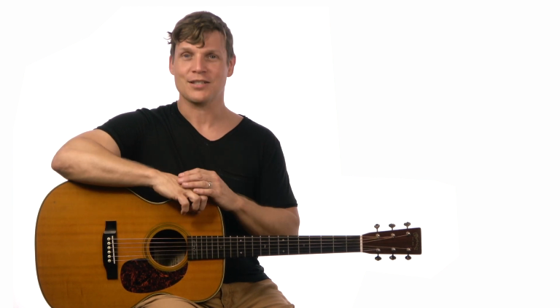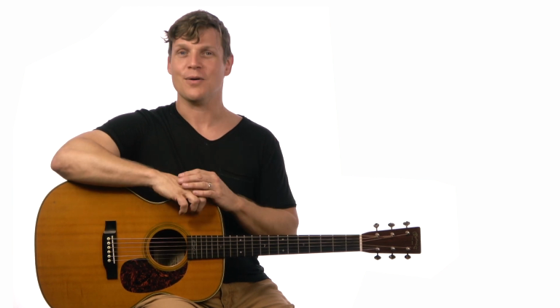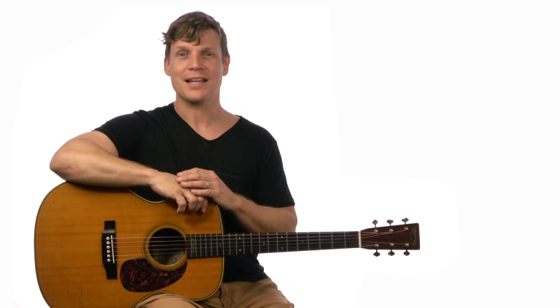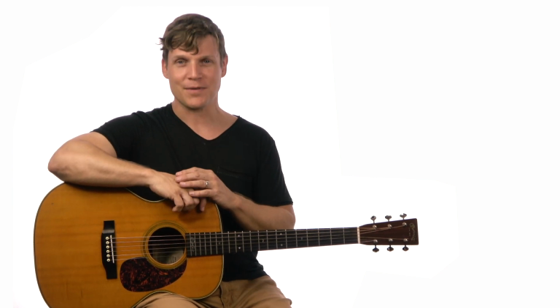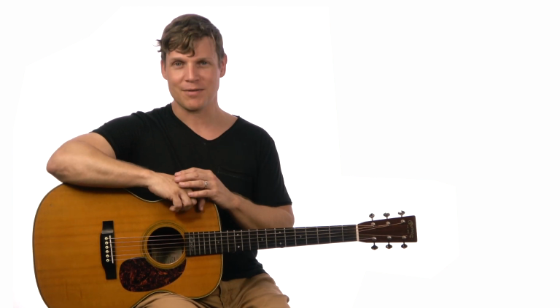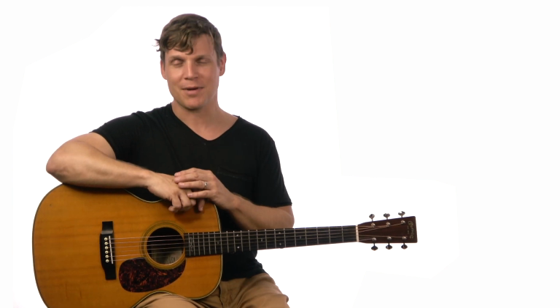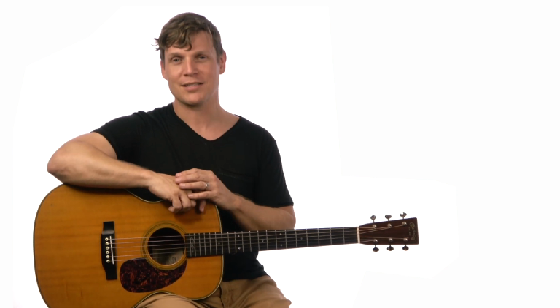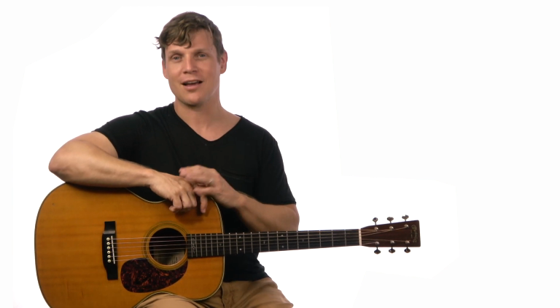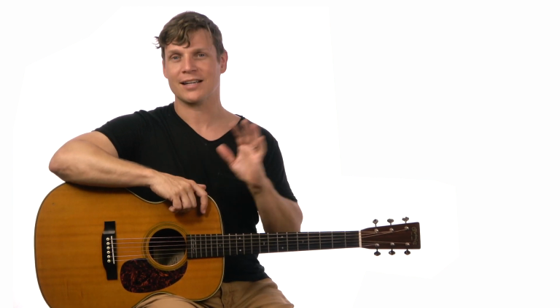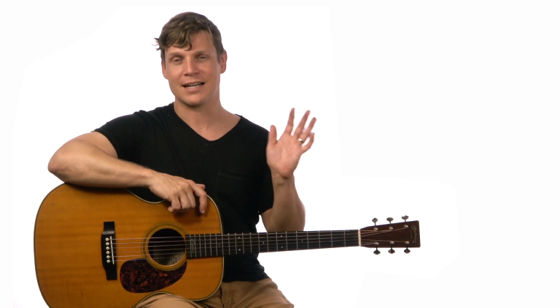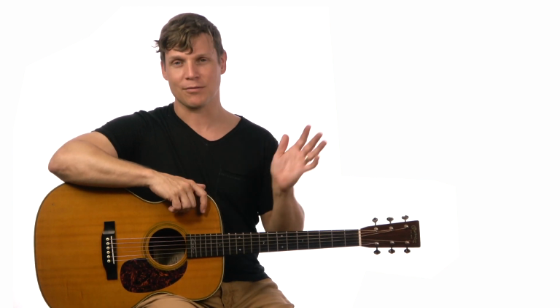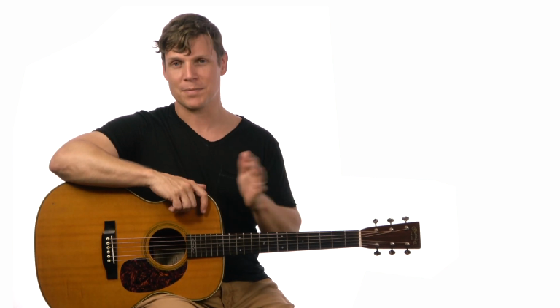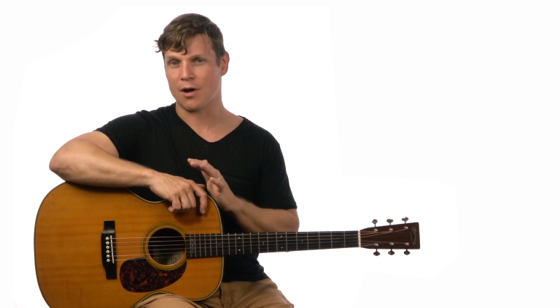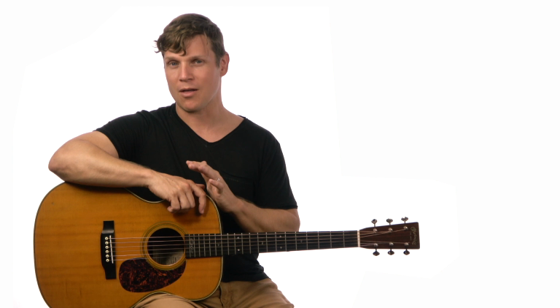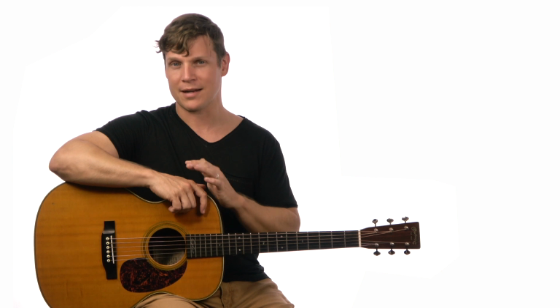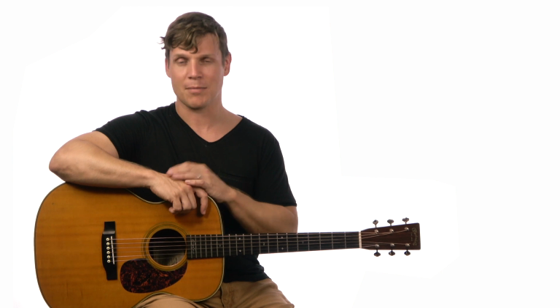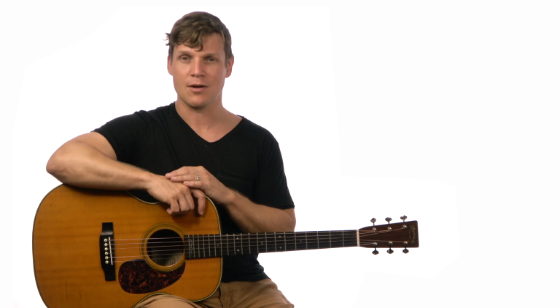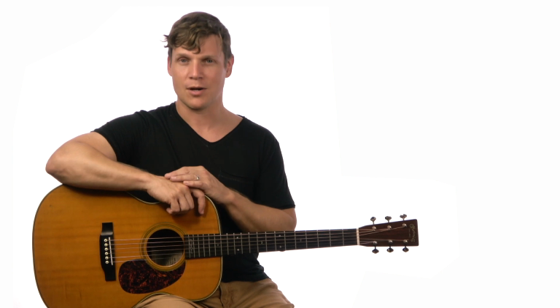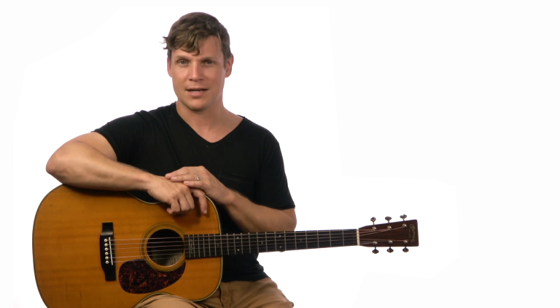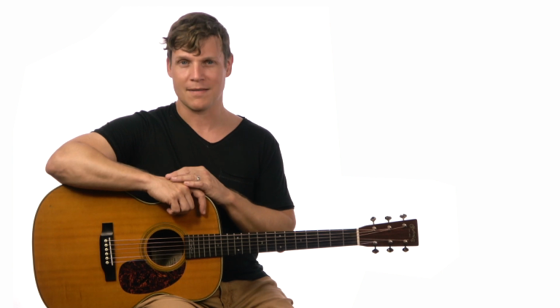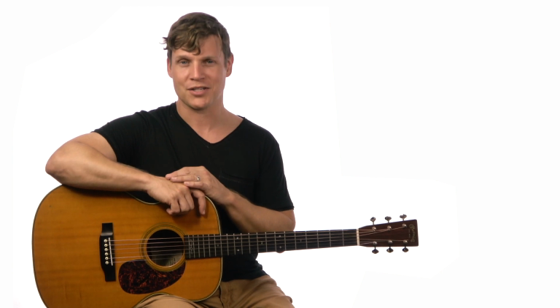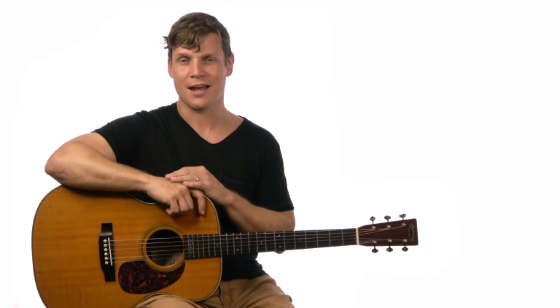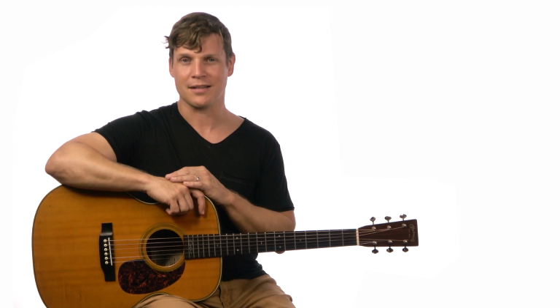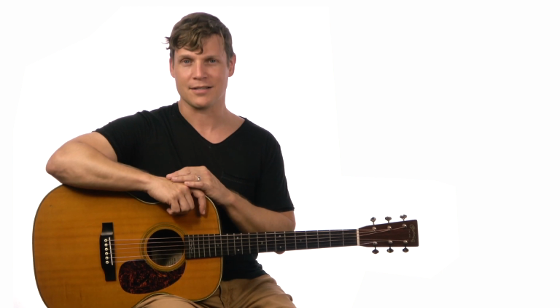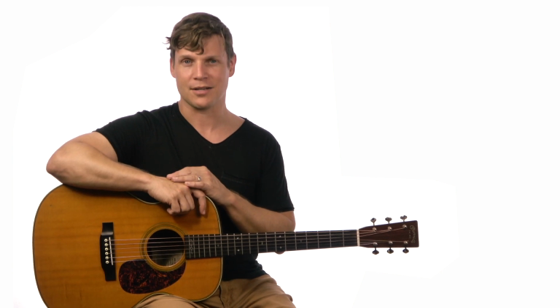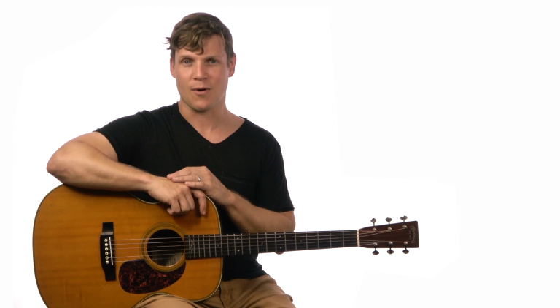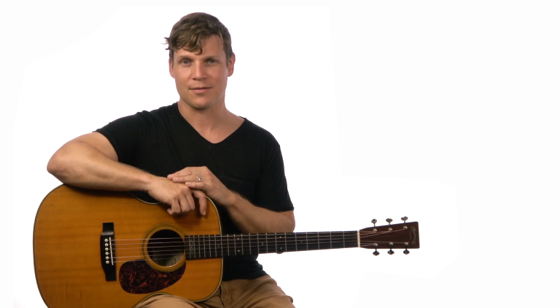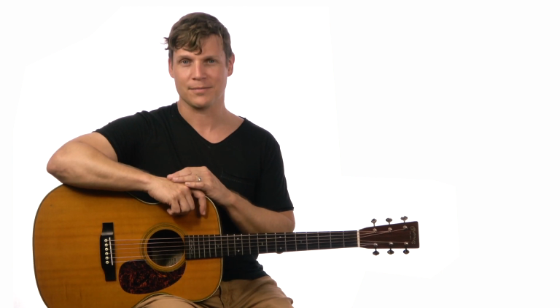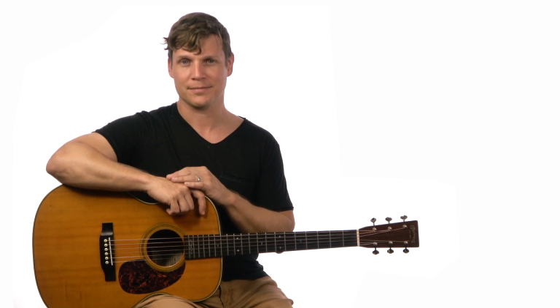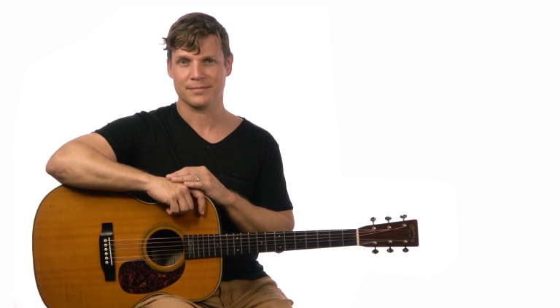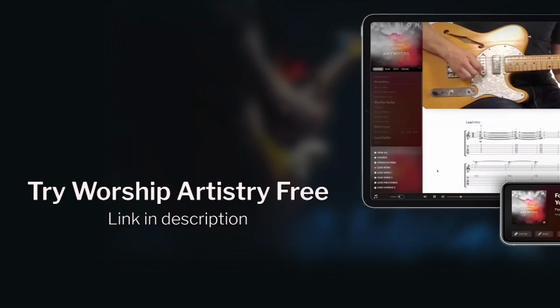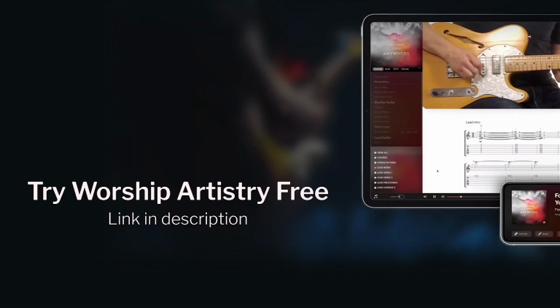So that's it for the rhythm on this song. I have loops of all that down below — go ahead and give that a shot, and then let's look at the walkthrough.